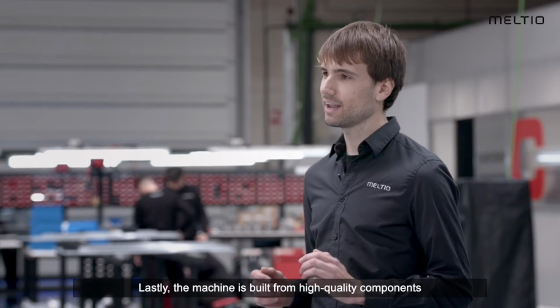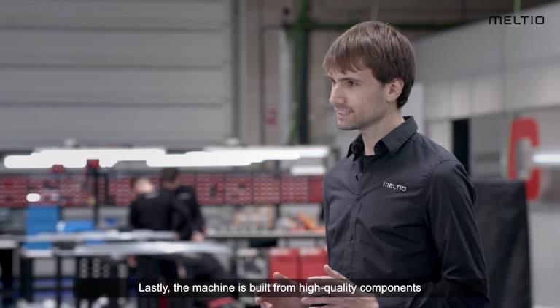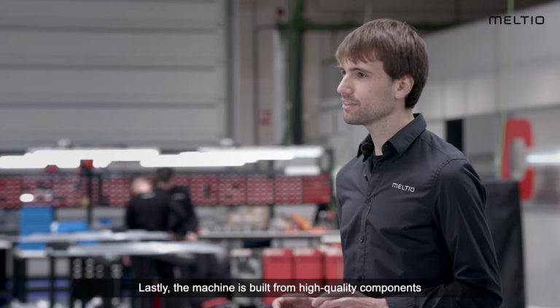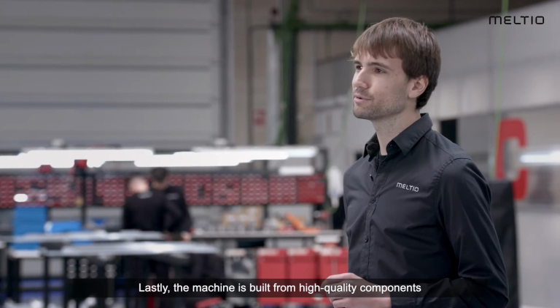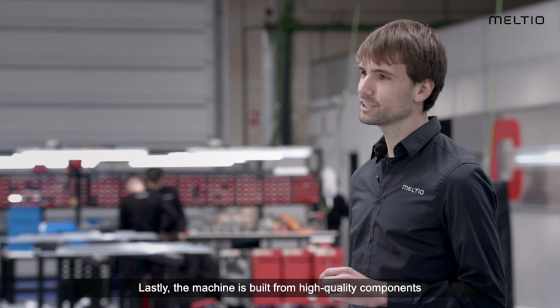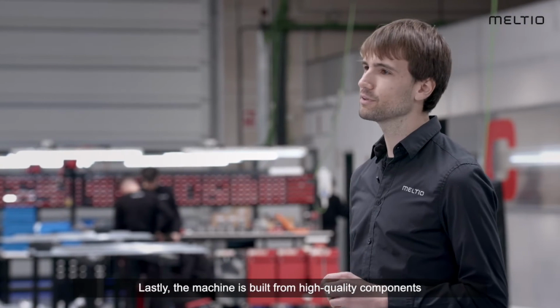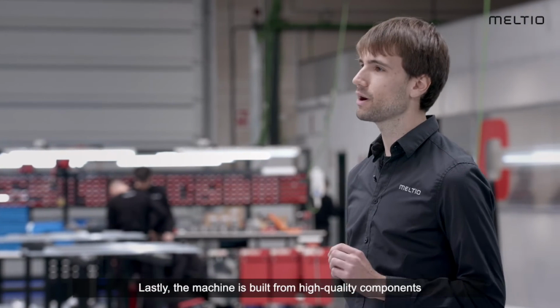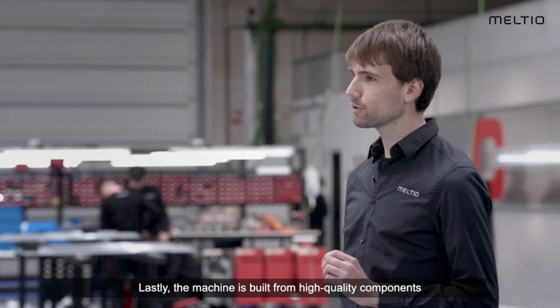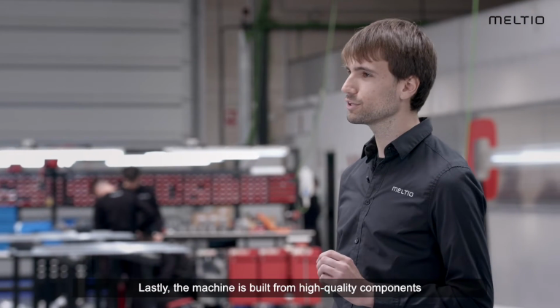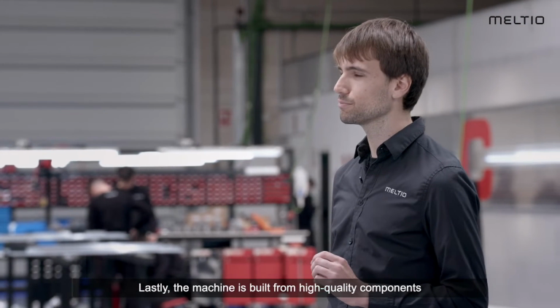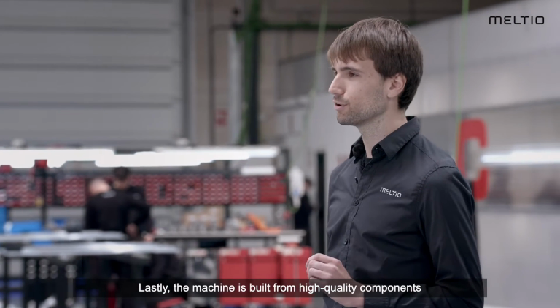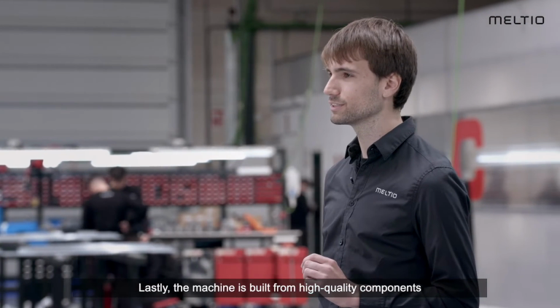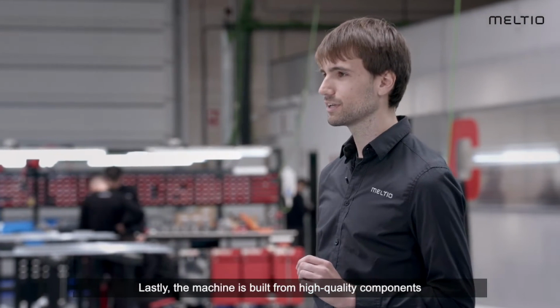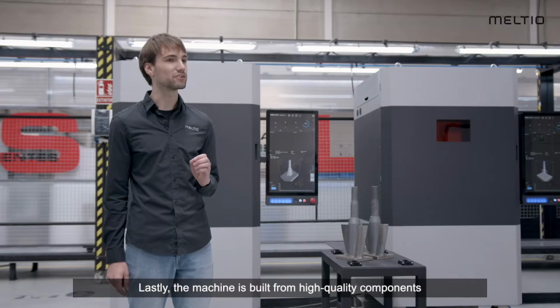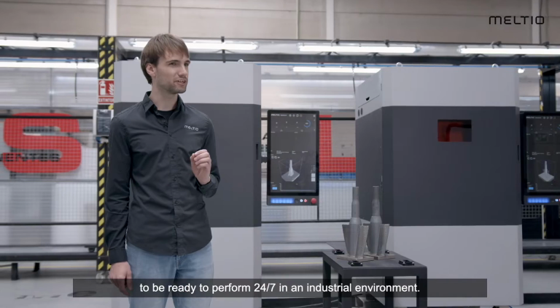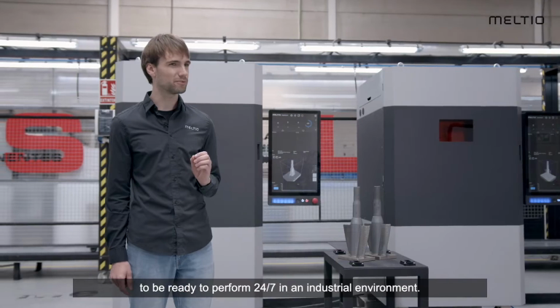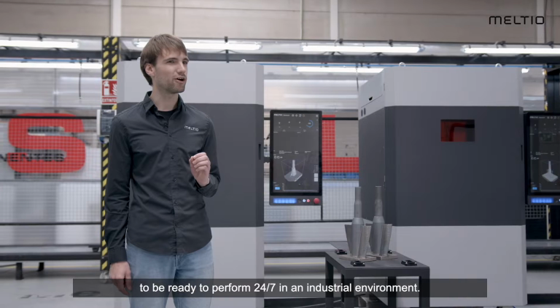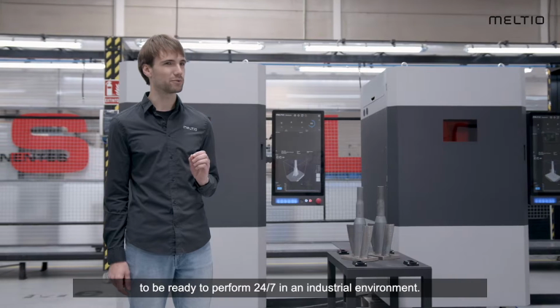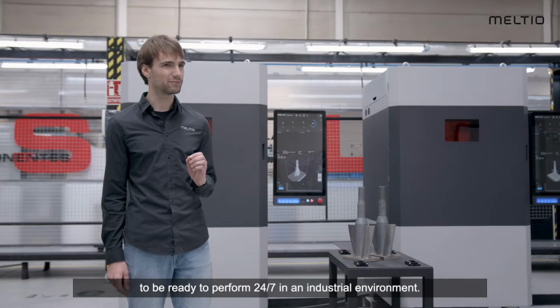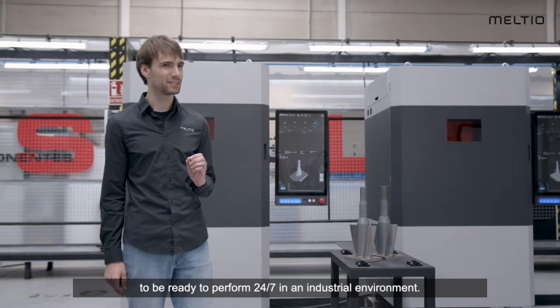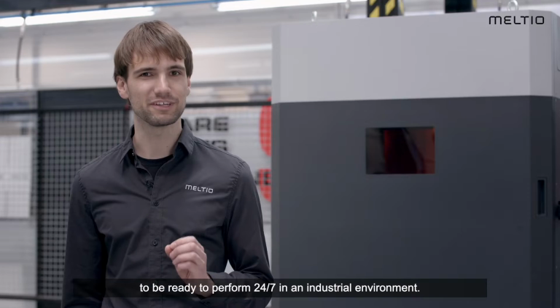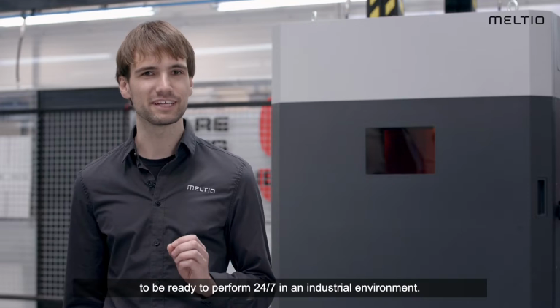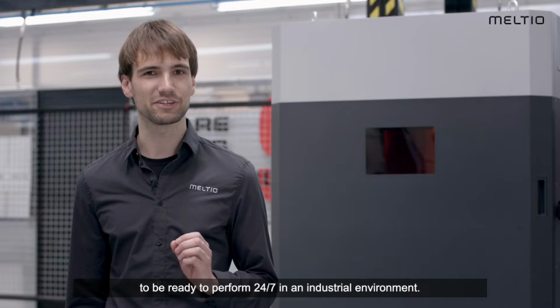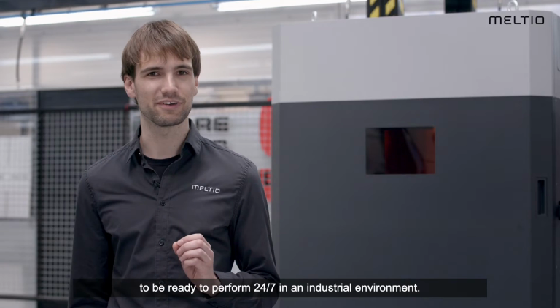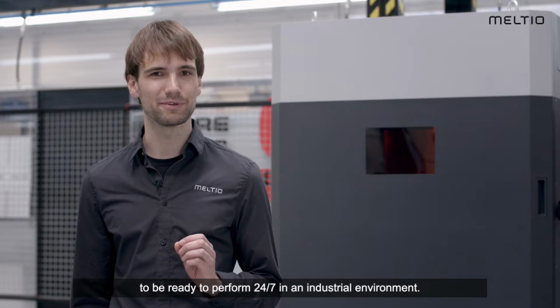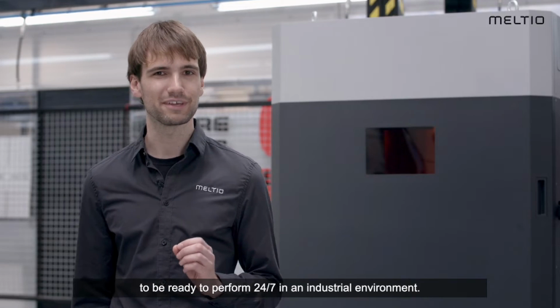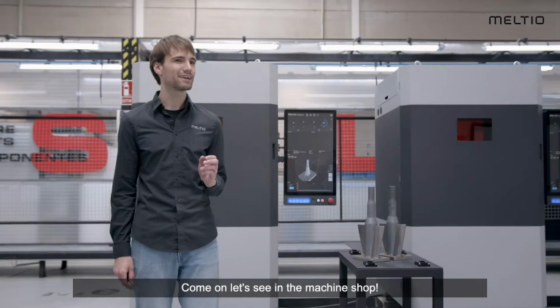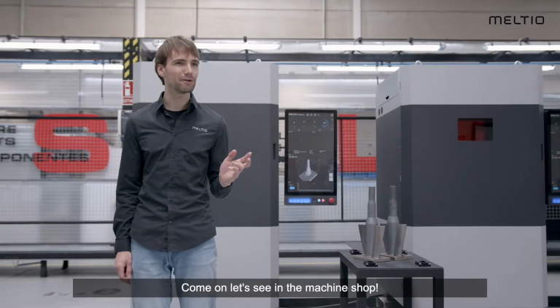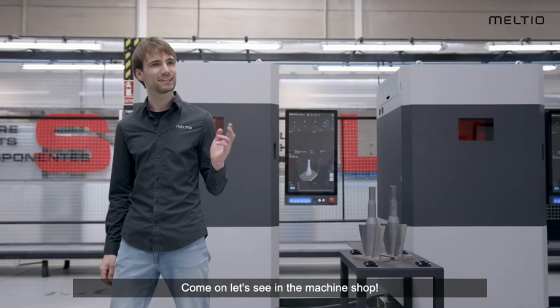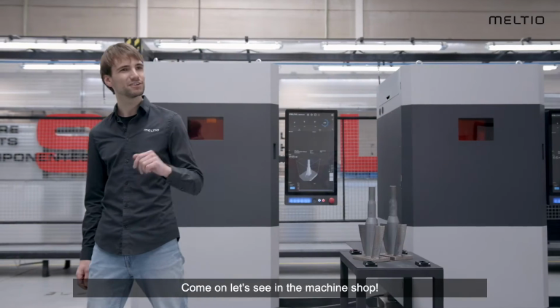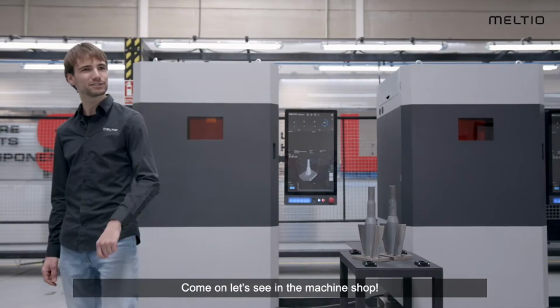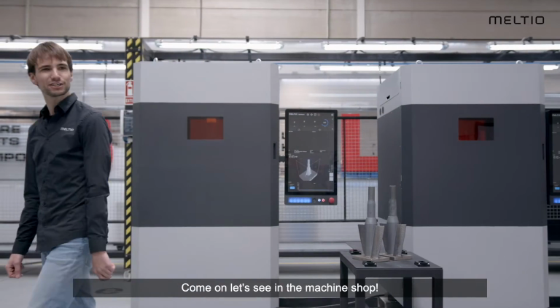Lastly, the machine is built from high quality components, ready to perform 24-7 in an industrial environment. Come on, let's see it in the machine shop.